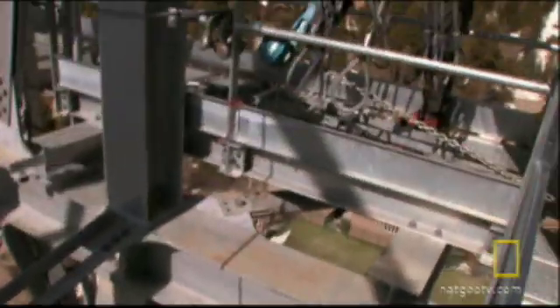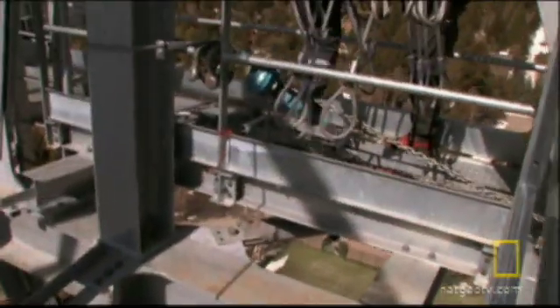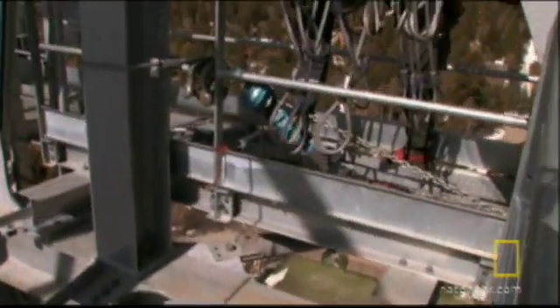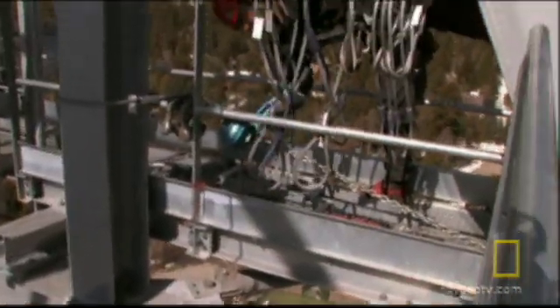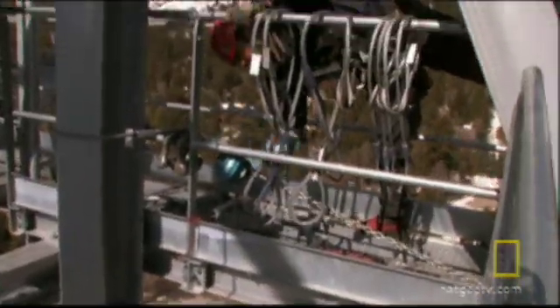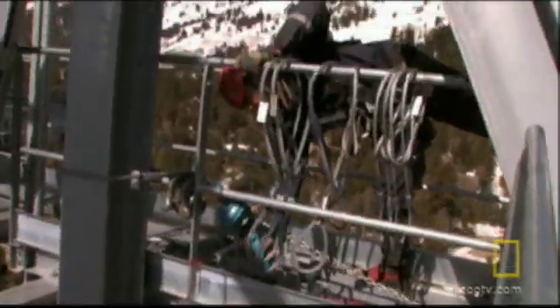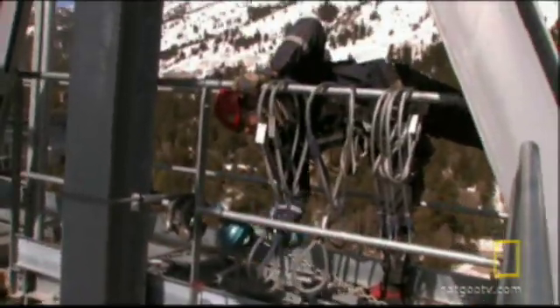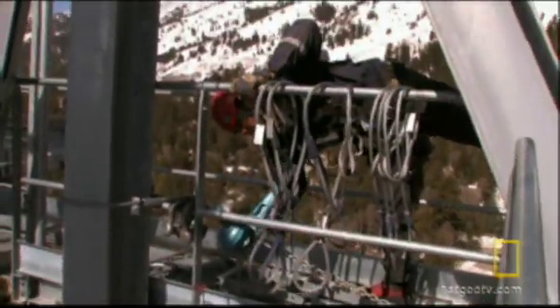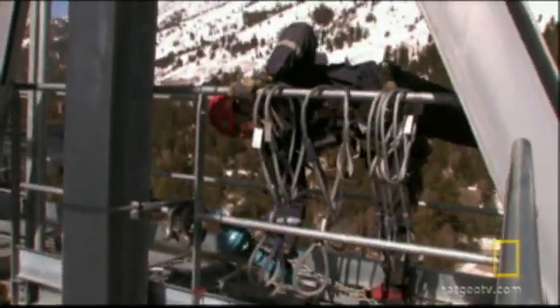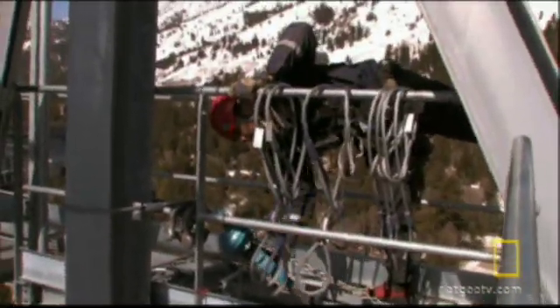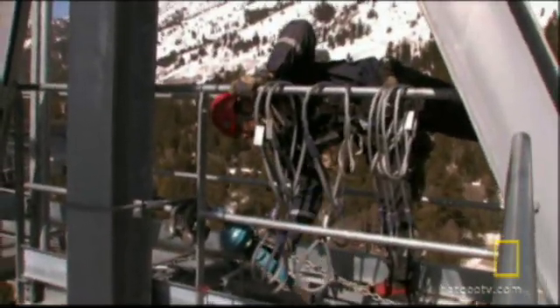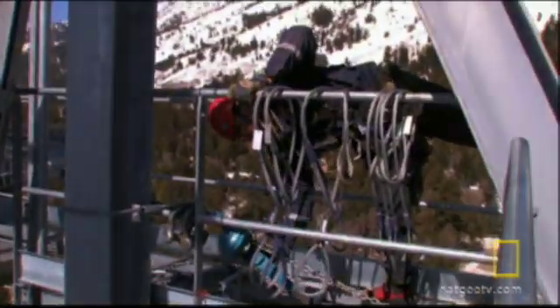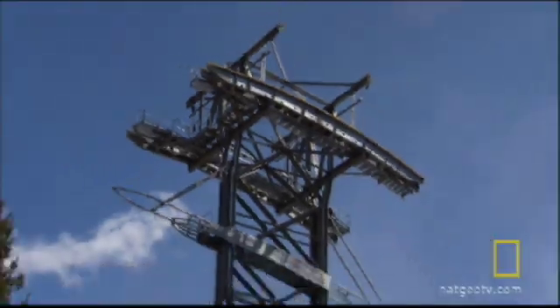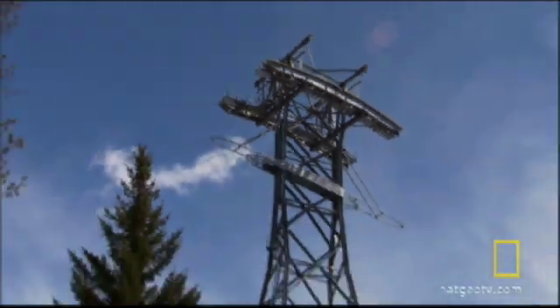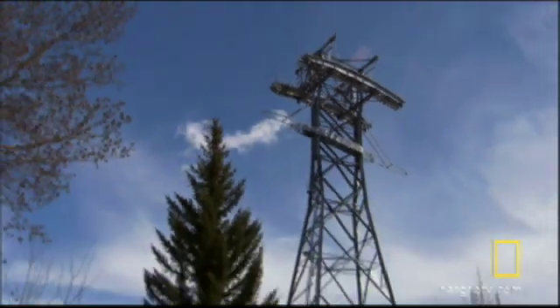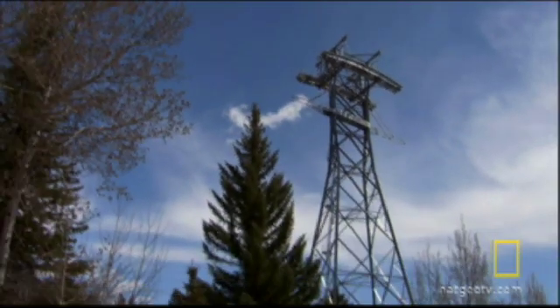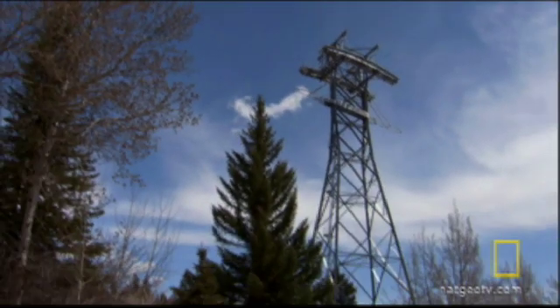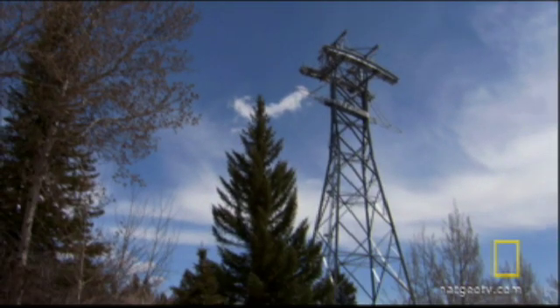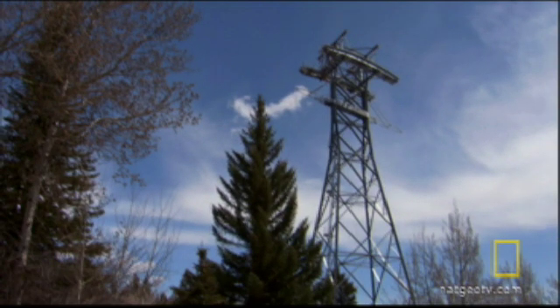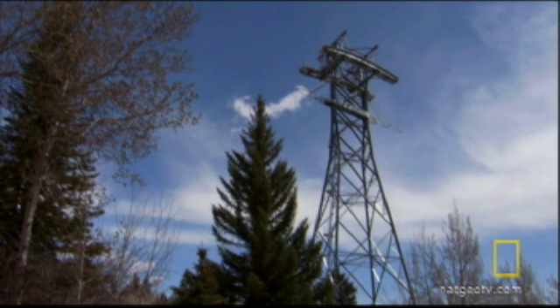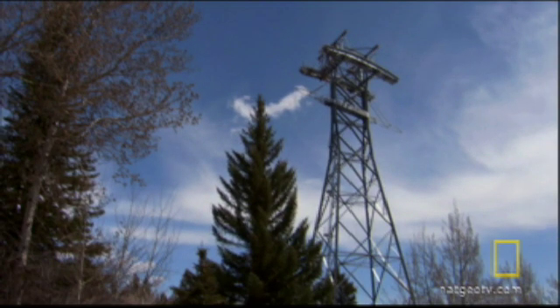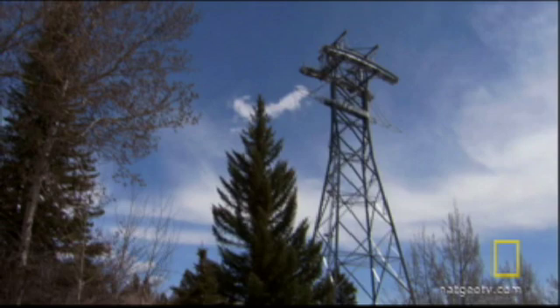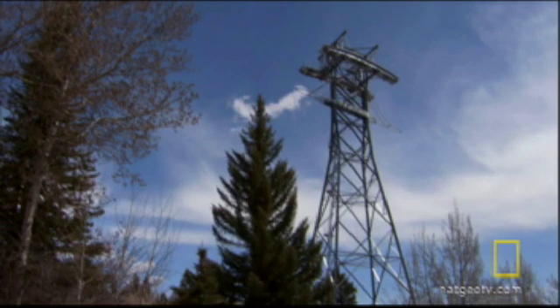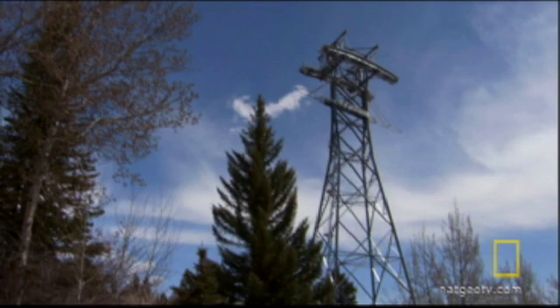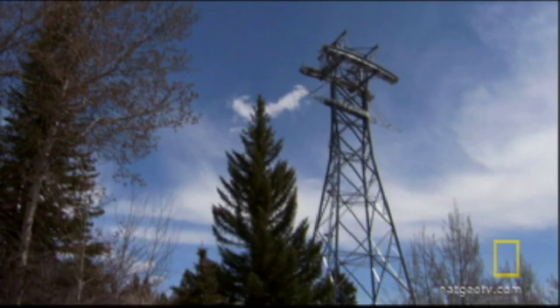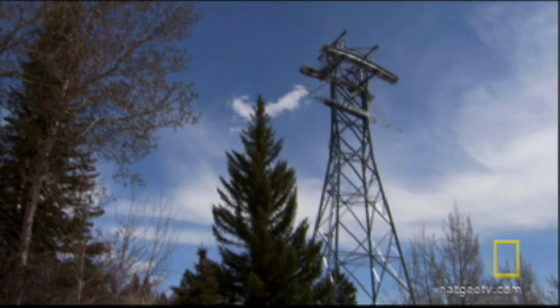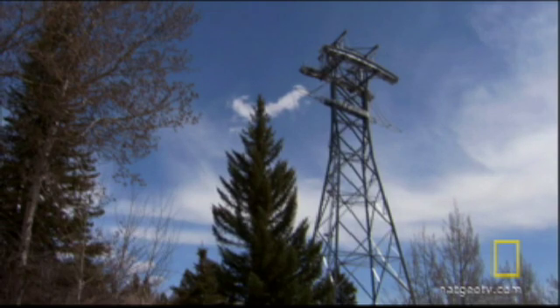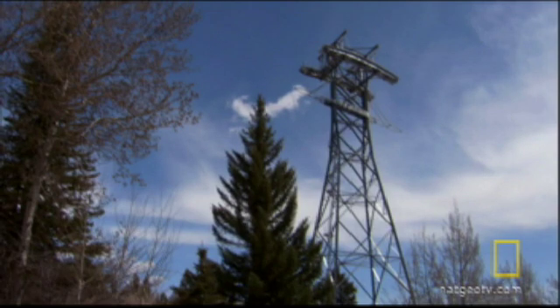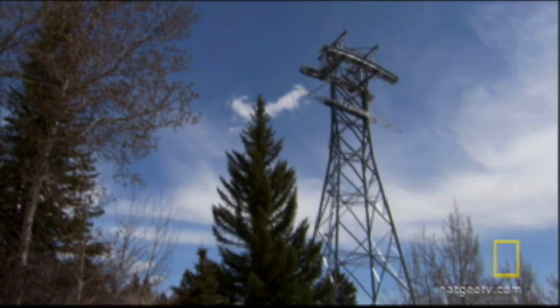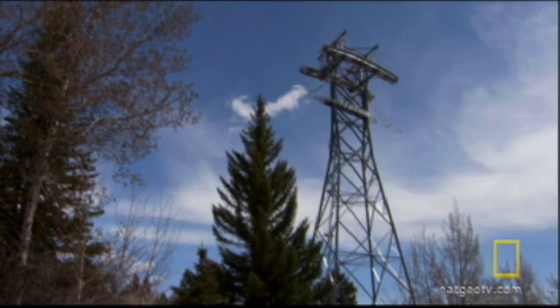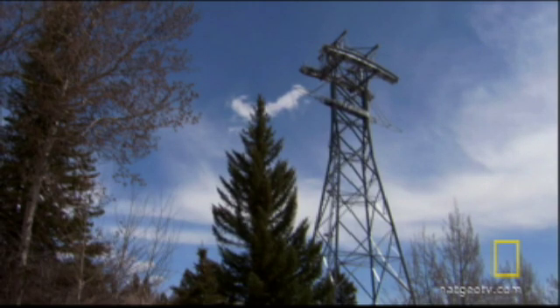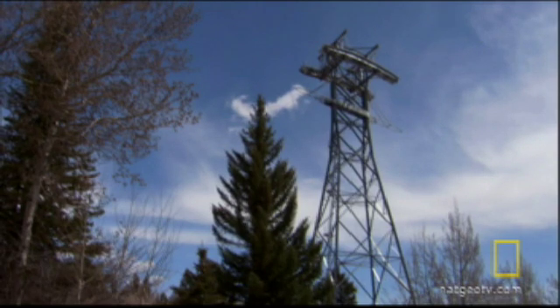Tower One is finally finished, but with this job barely back on schedule, the mountain throws them a giant obstacle.